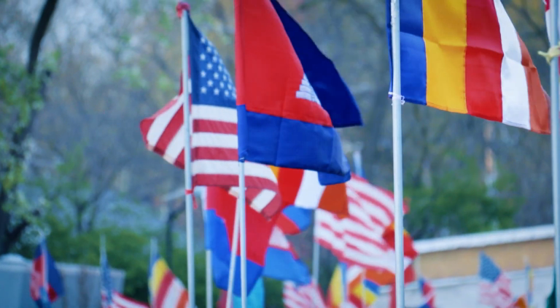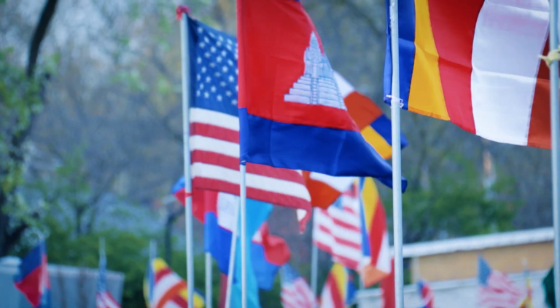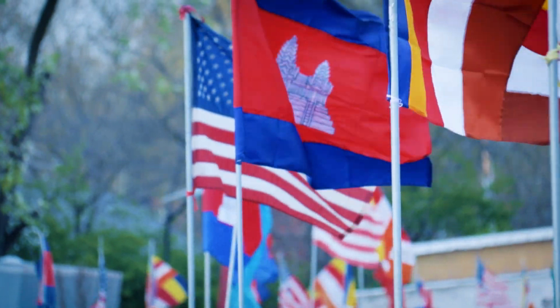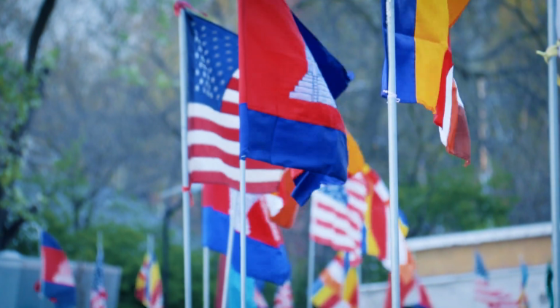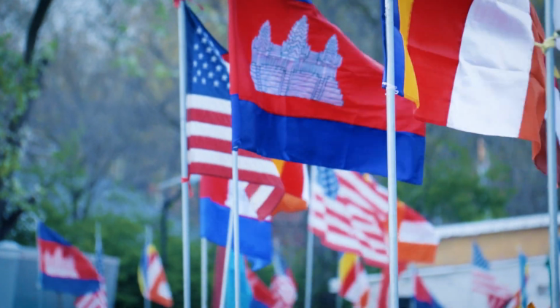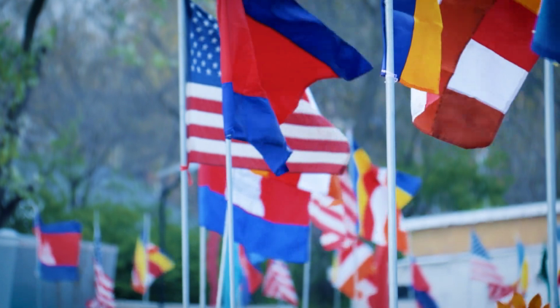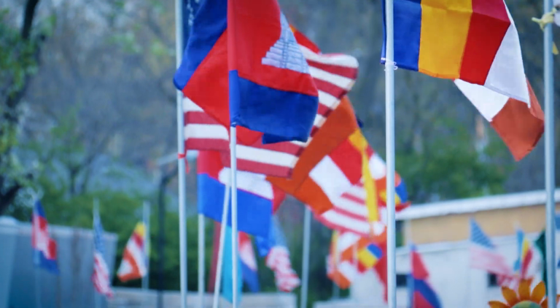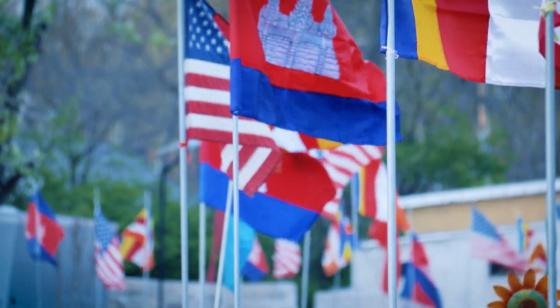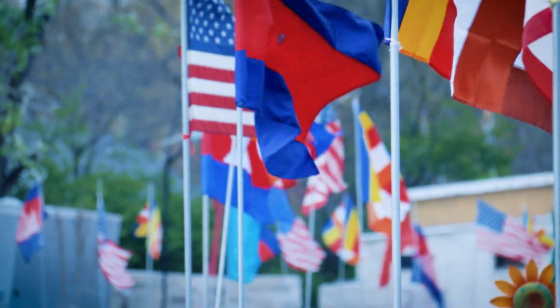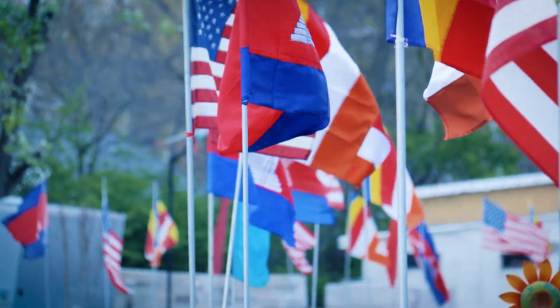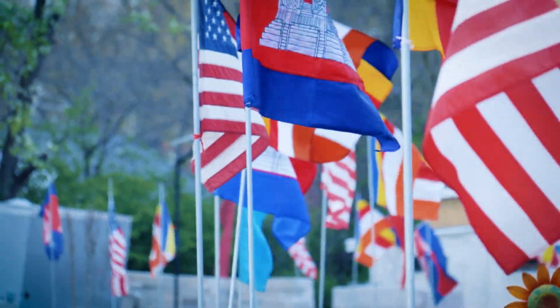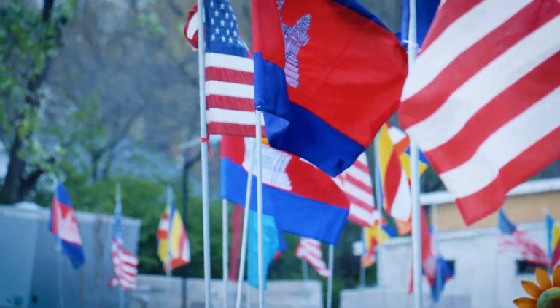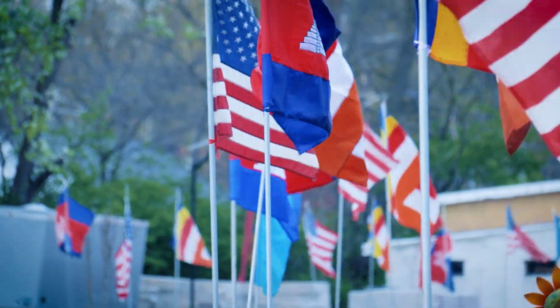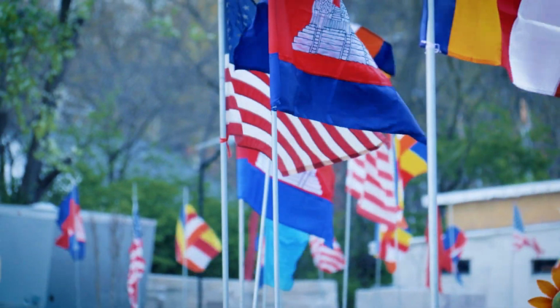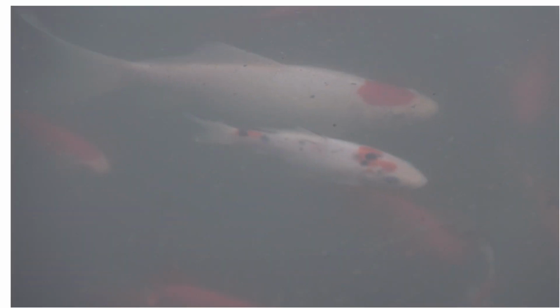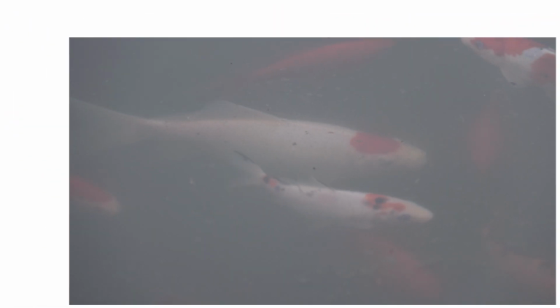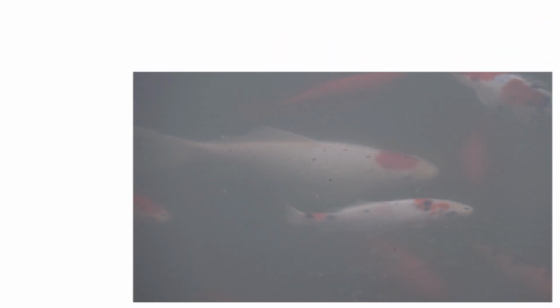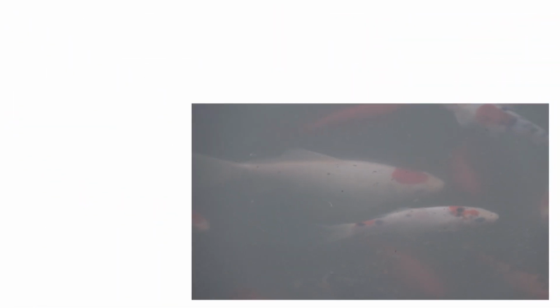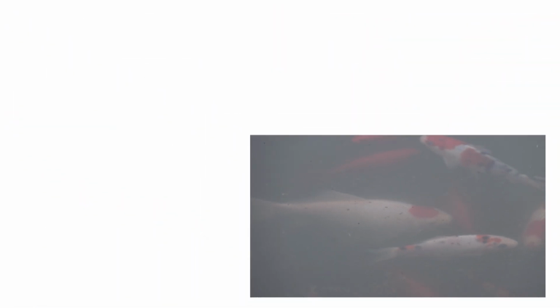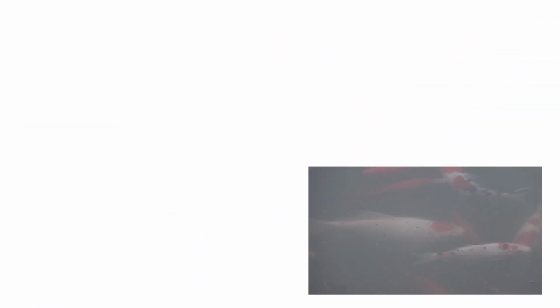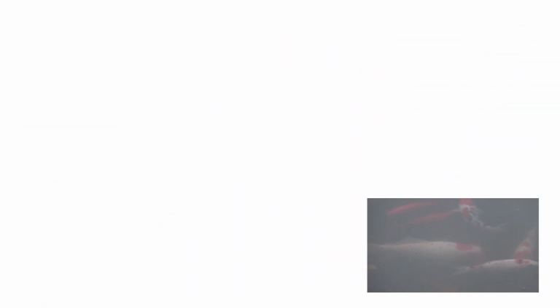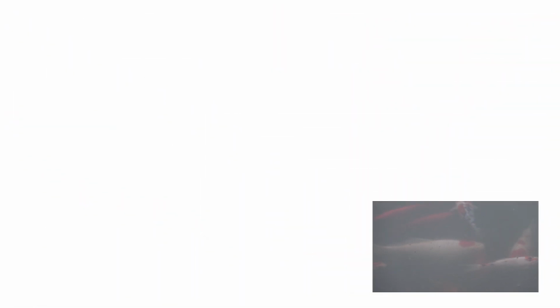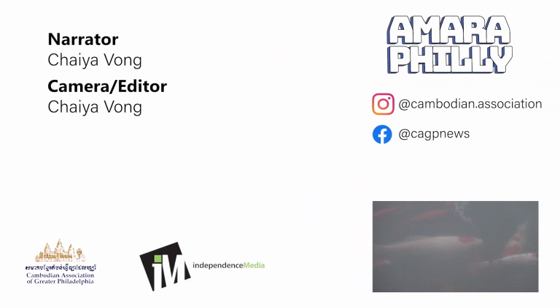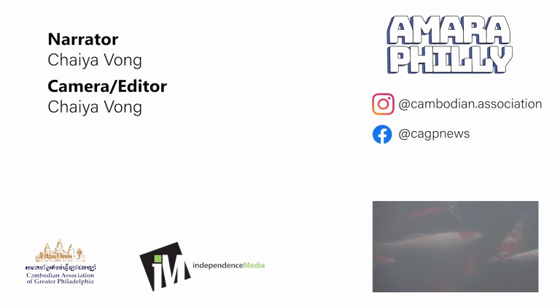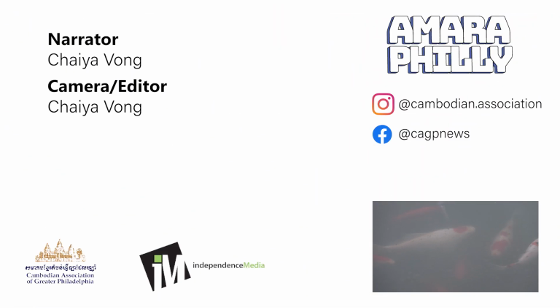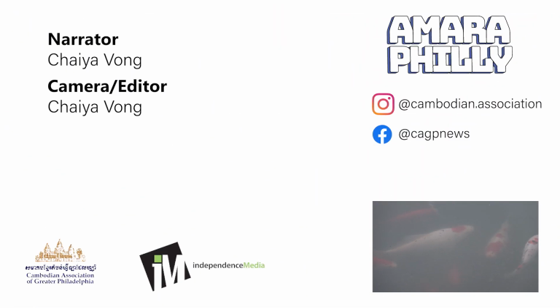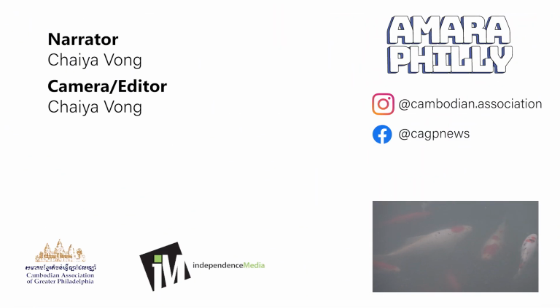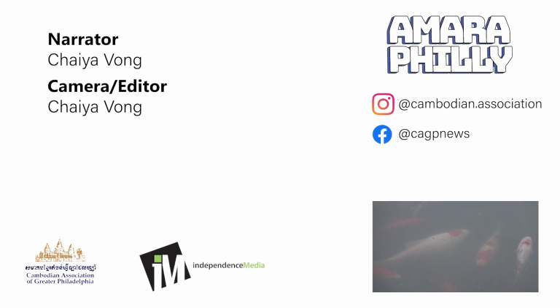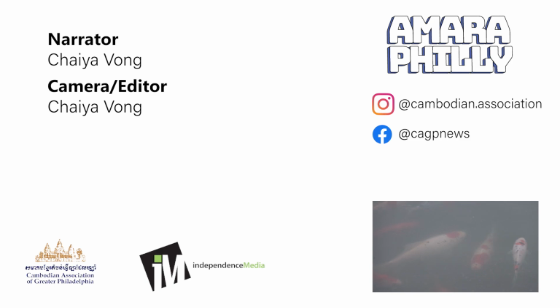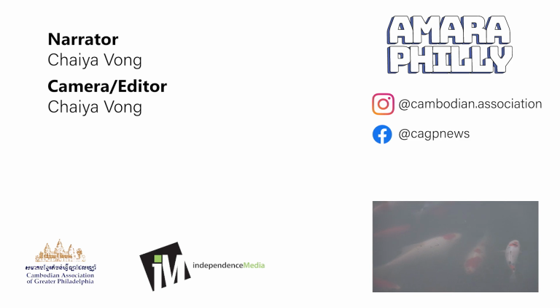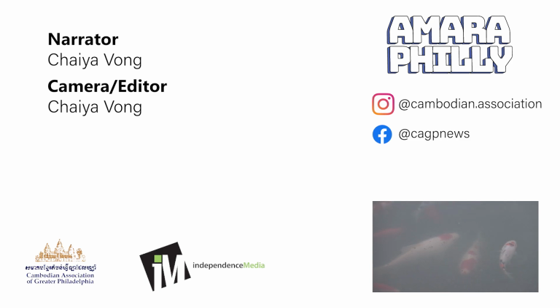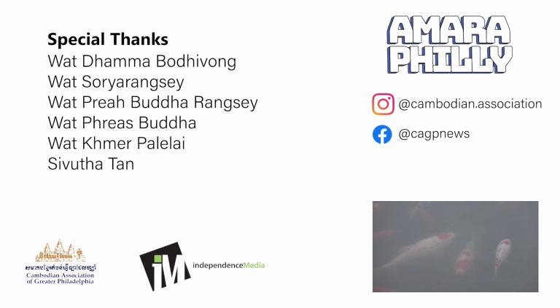Some of these Wats don't have a website or a Facebook page, so I suggest calling them before you visit. And if you're watching this in April, Happy Khmer New Year!